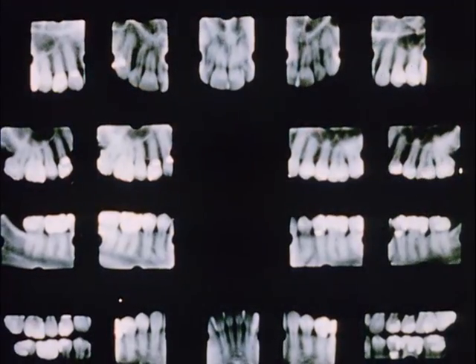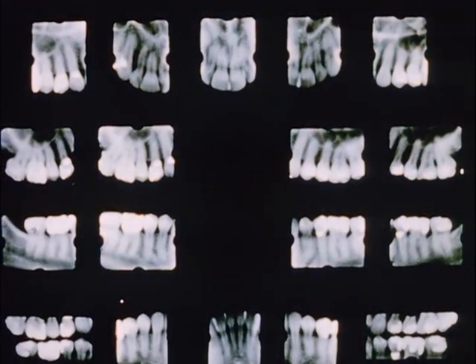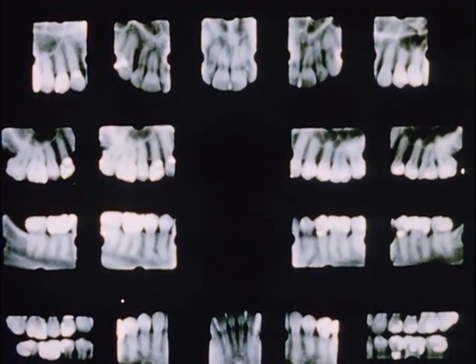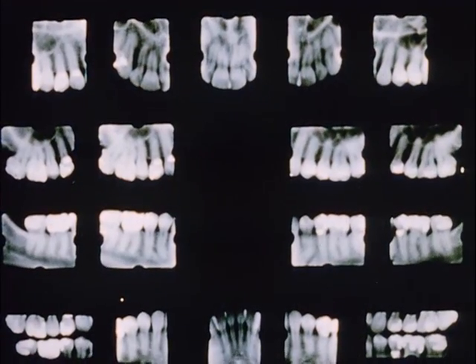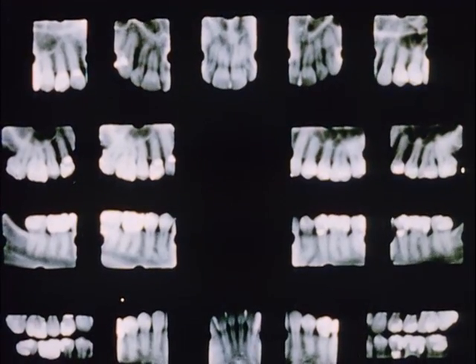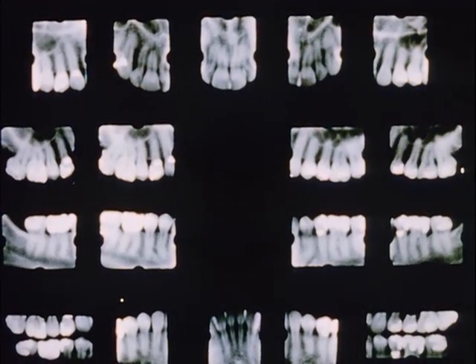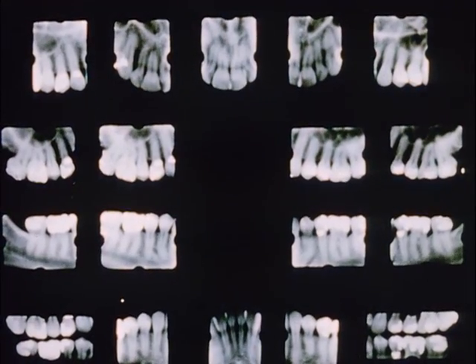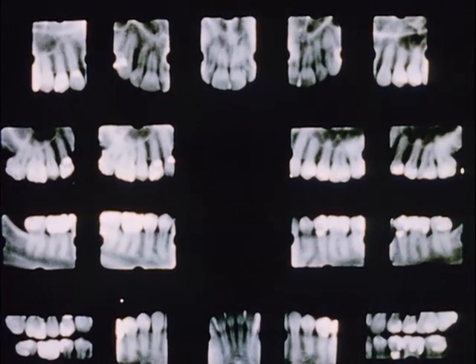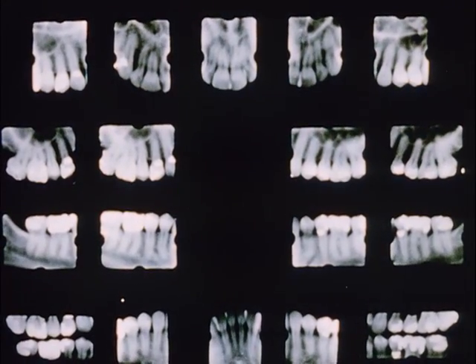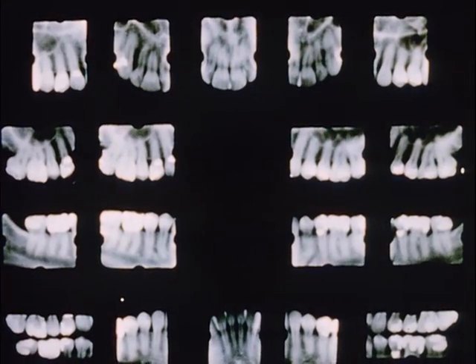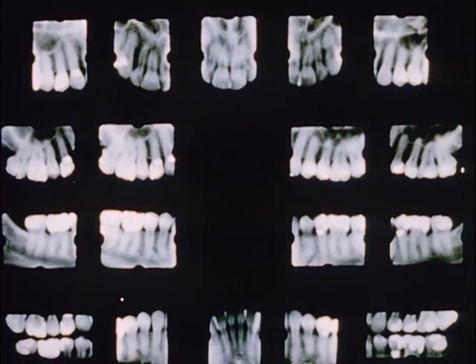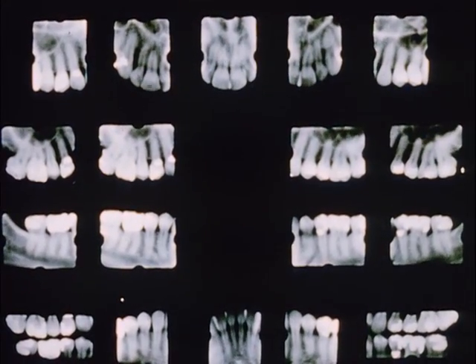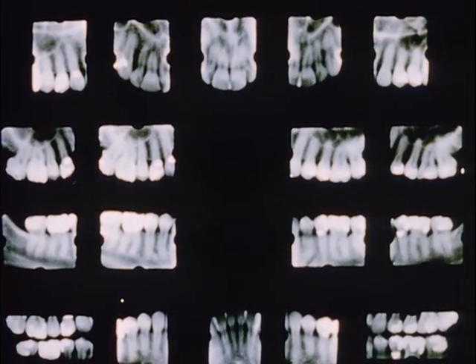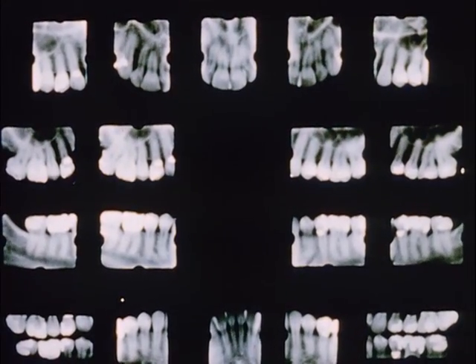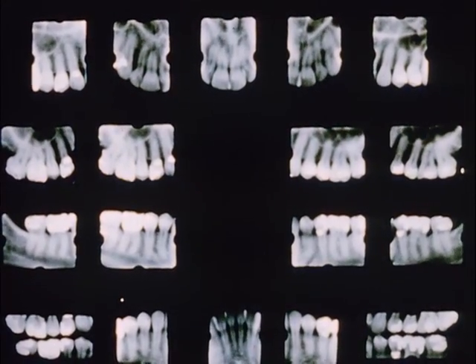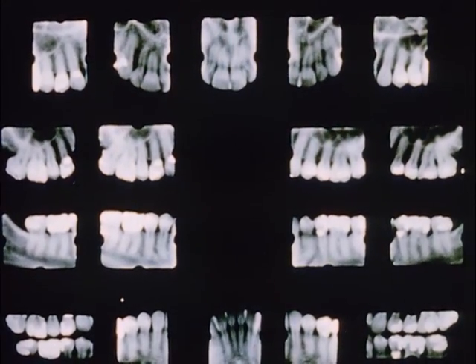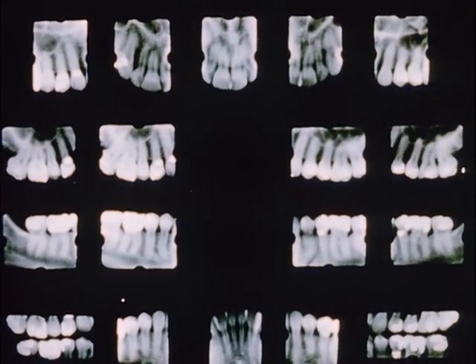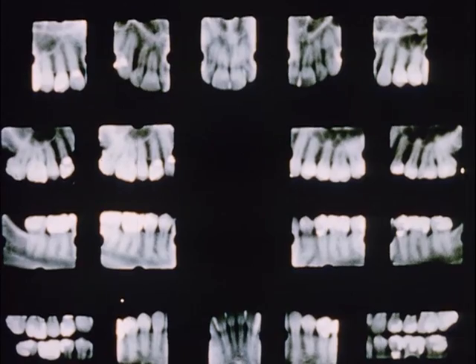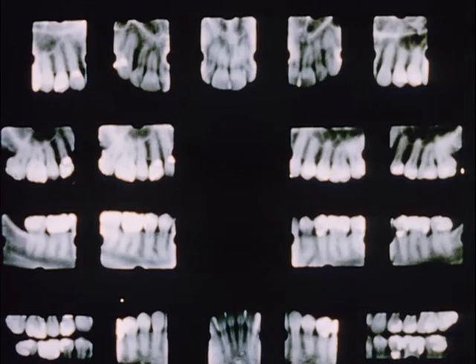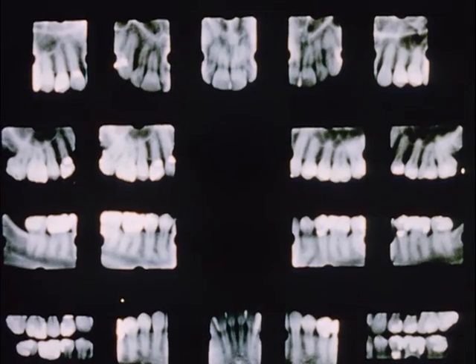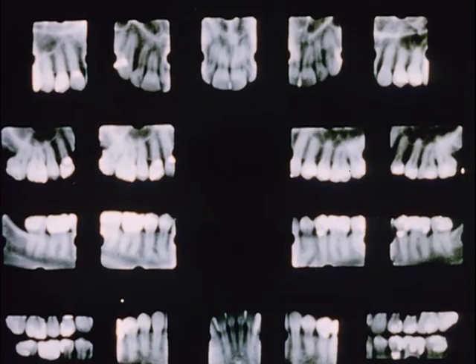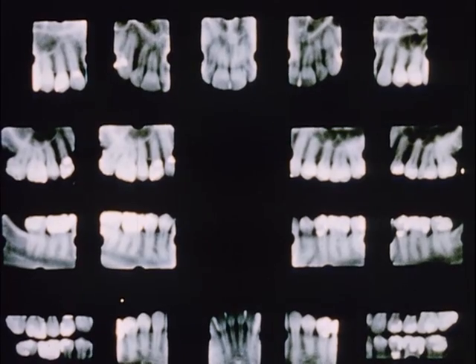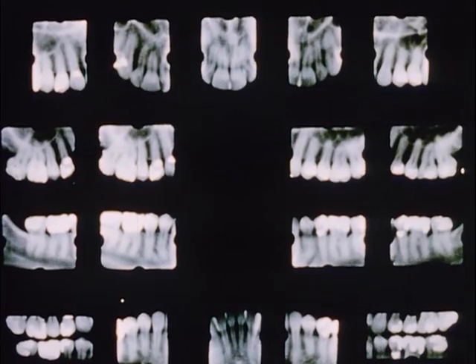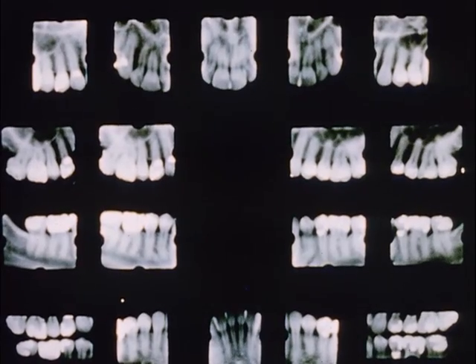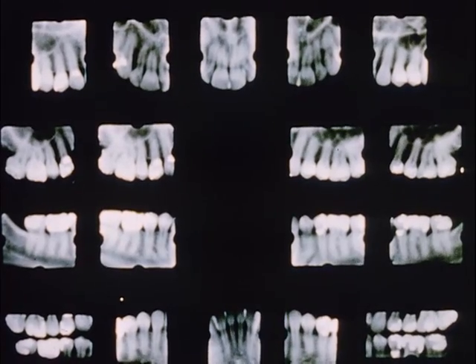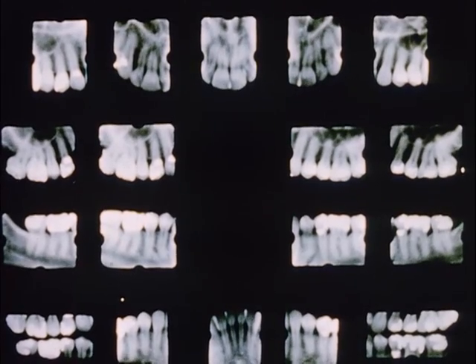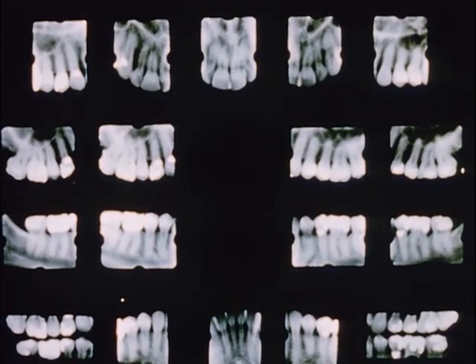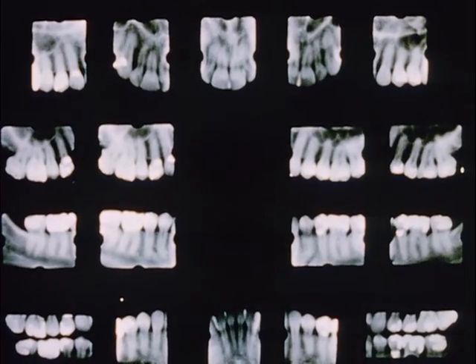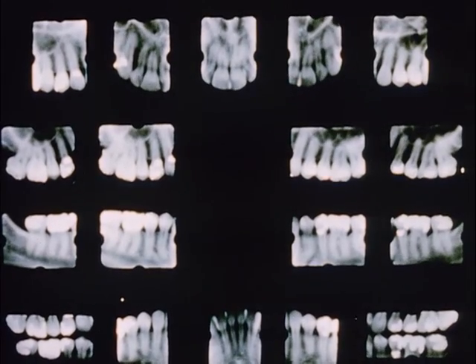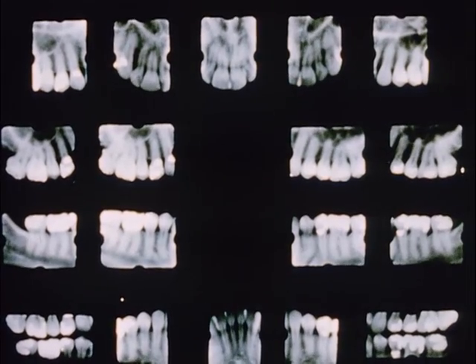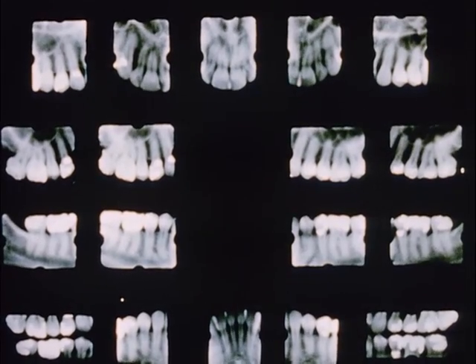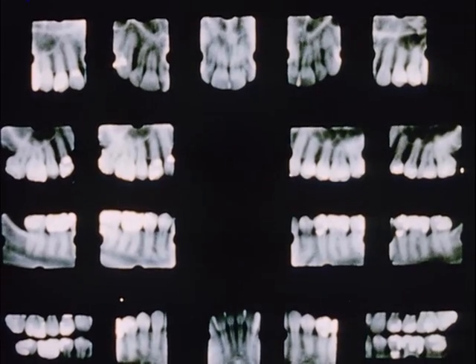The value of dental radiography is universally recognized; however, the dangers of dental radiography are not universally recognized.